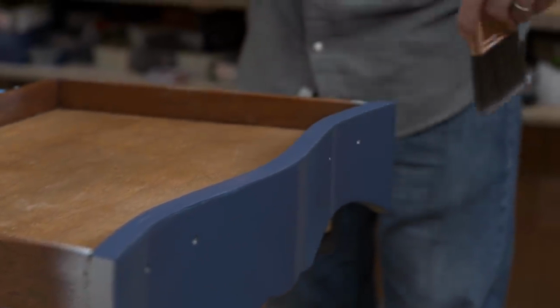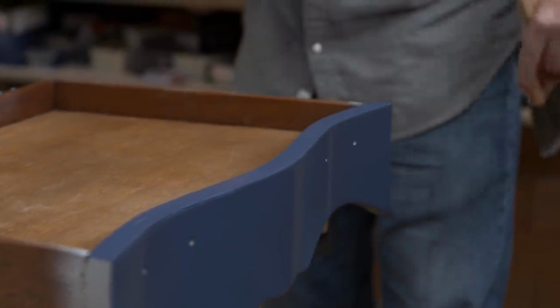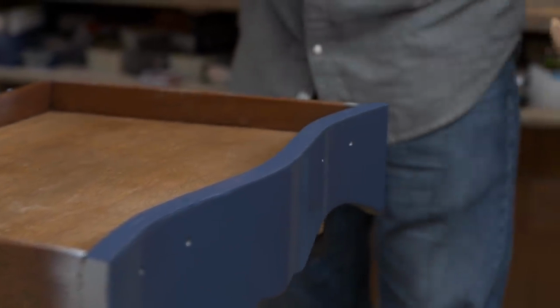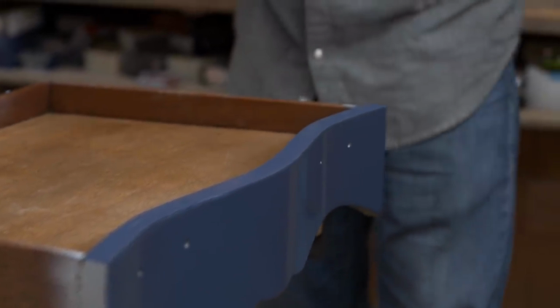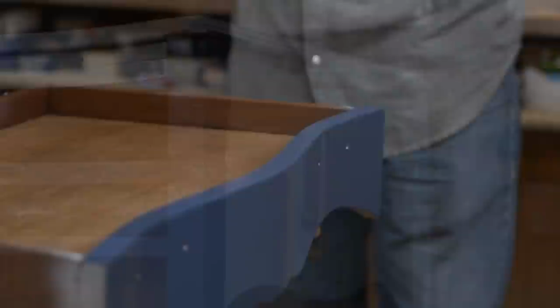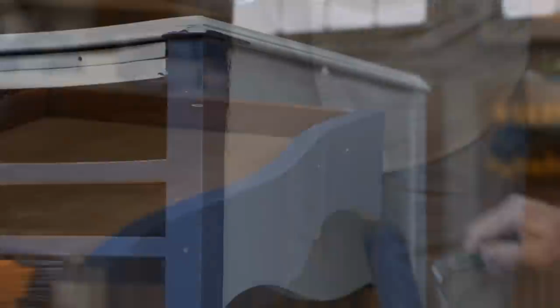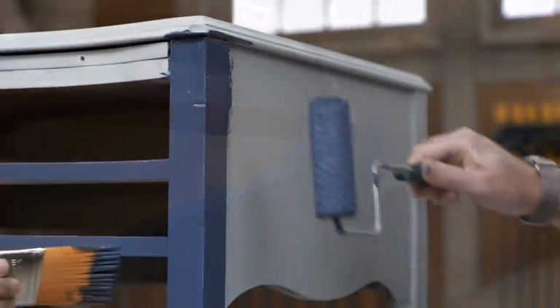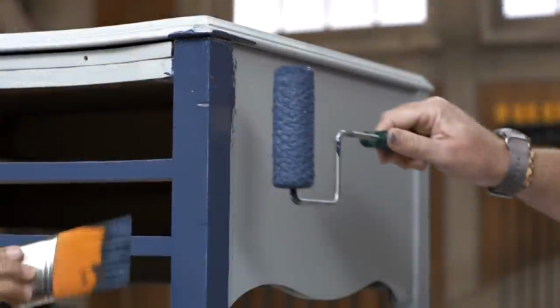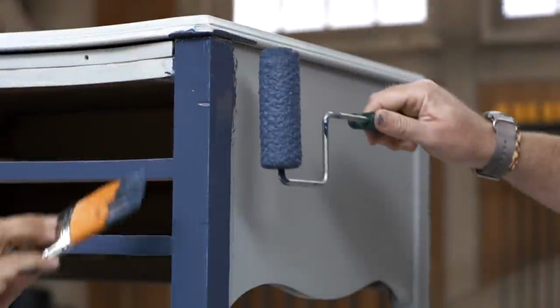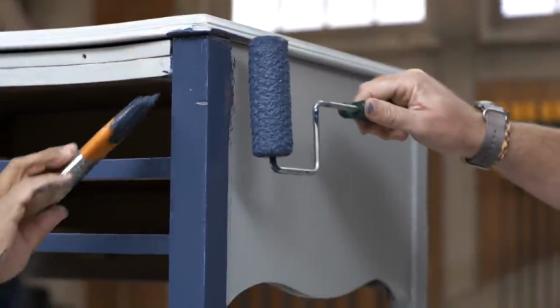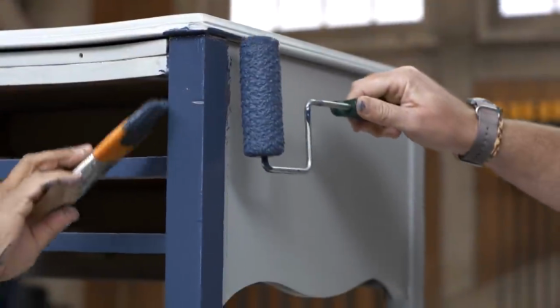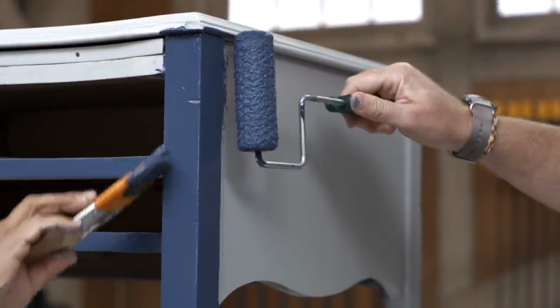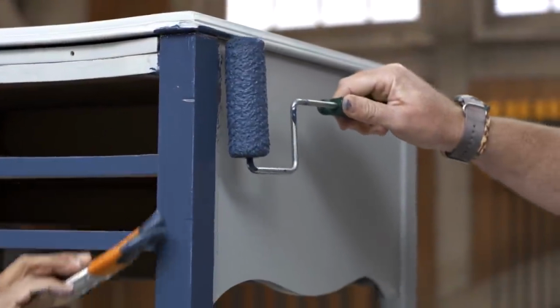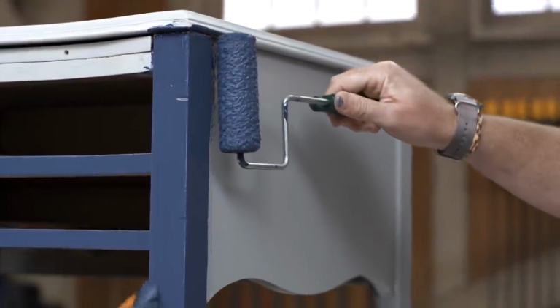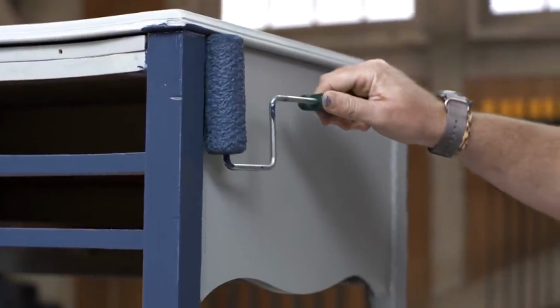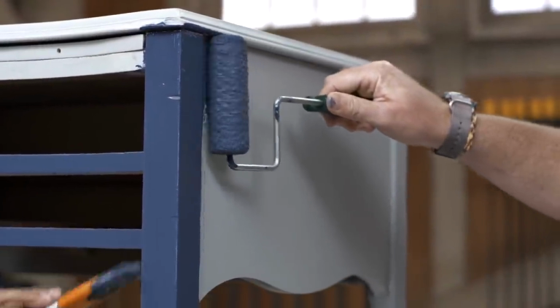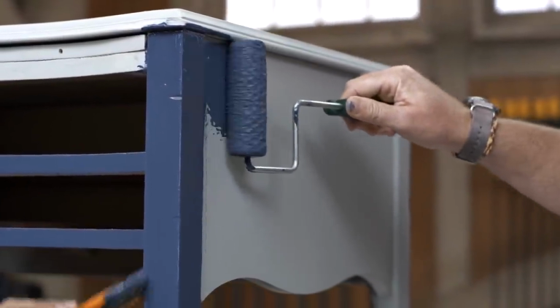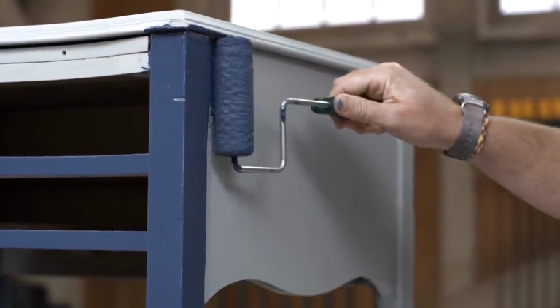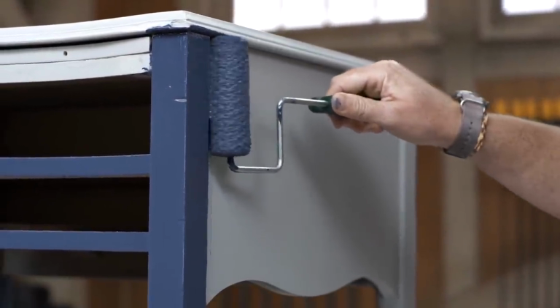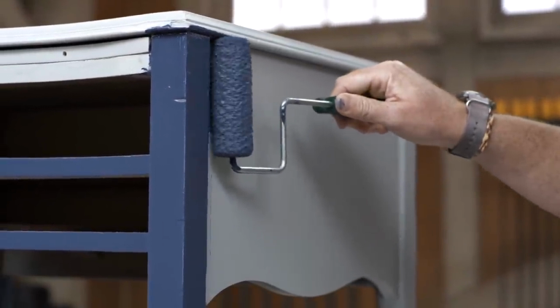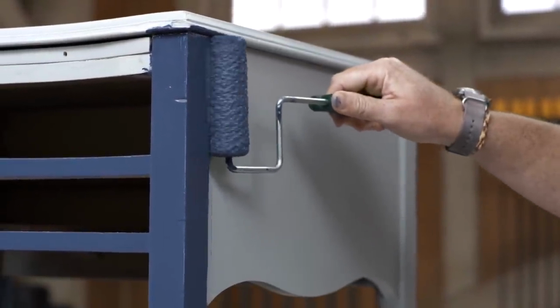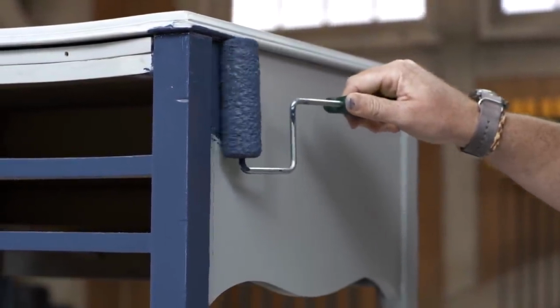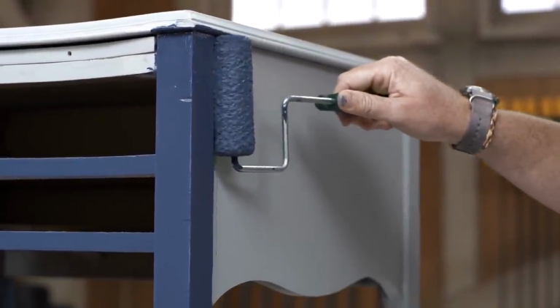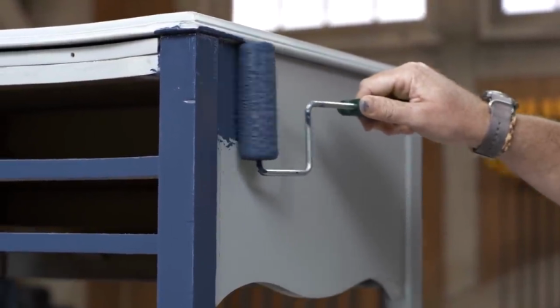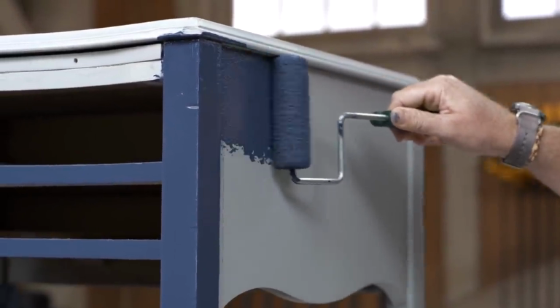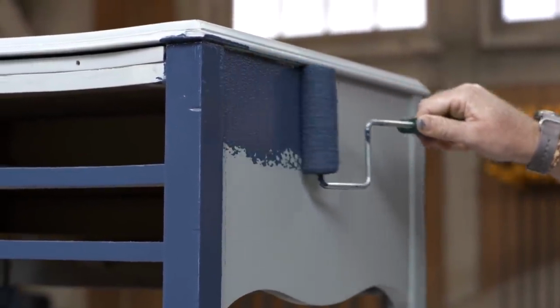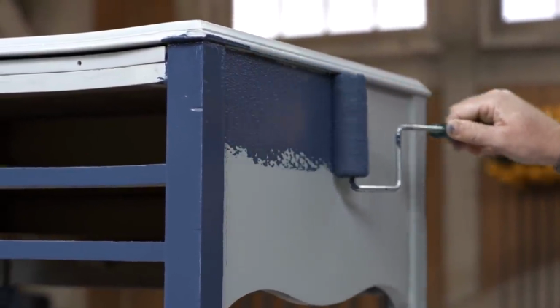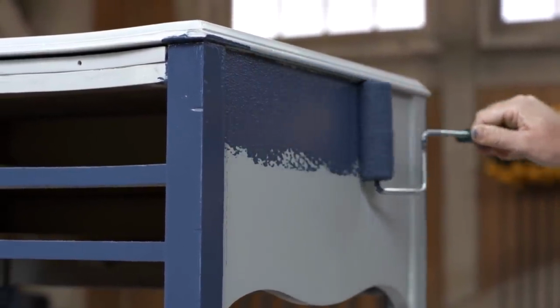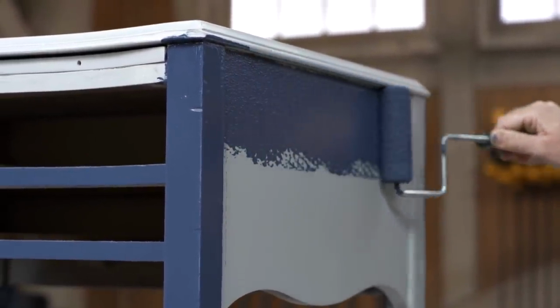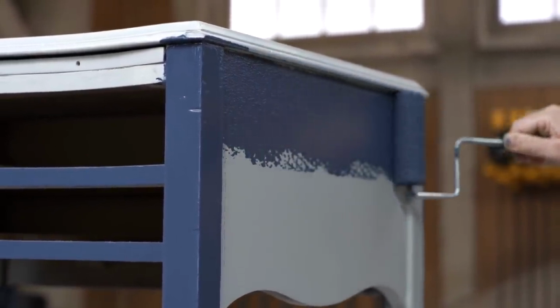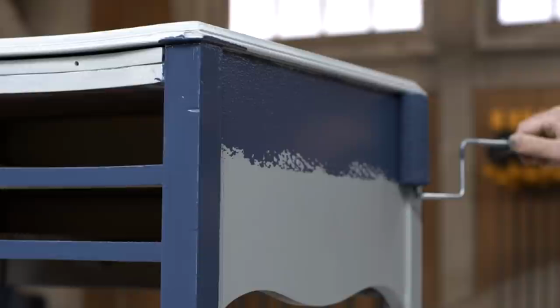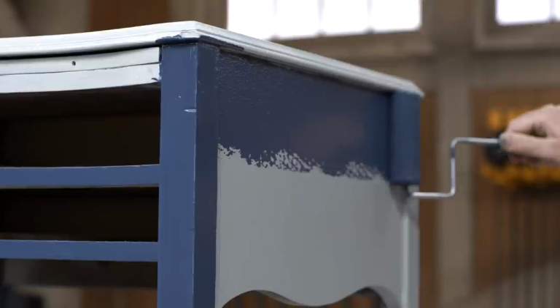What color are we working with here, Mauro? This color is called navel blue. I like it.